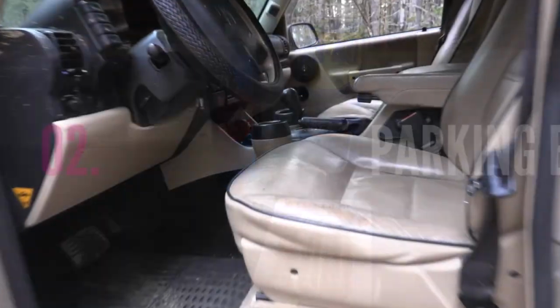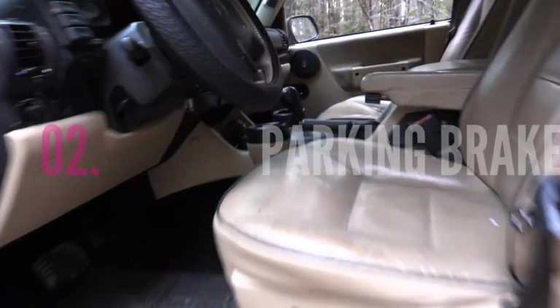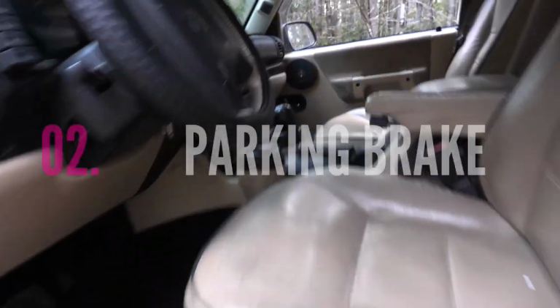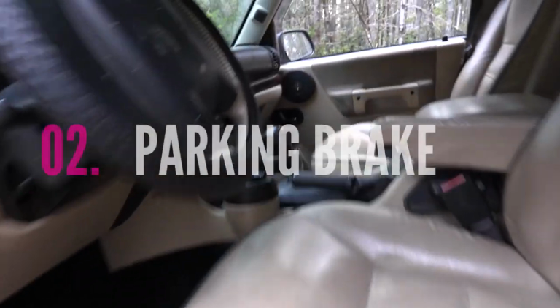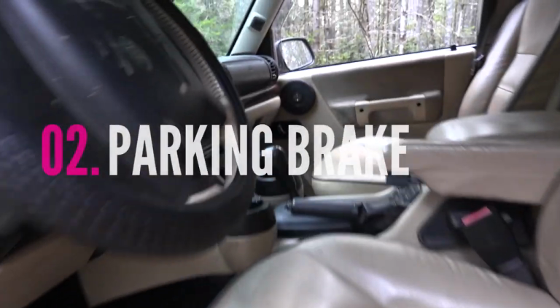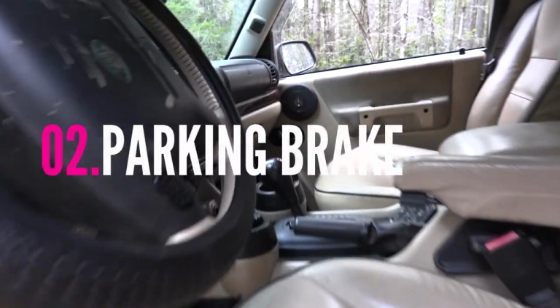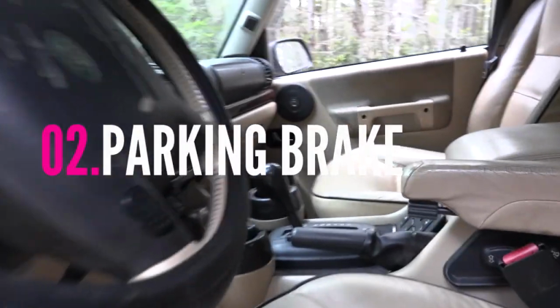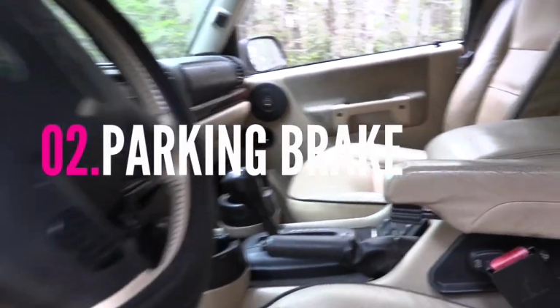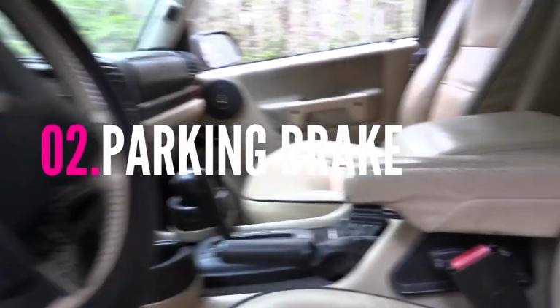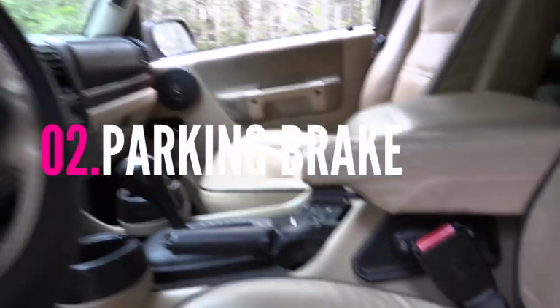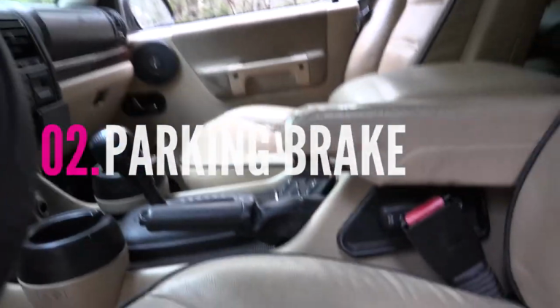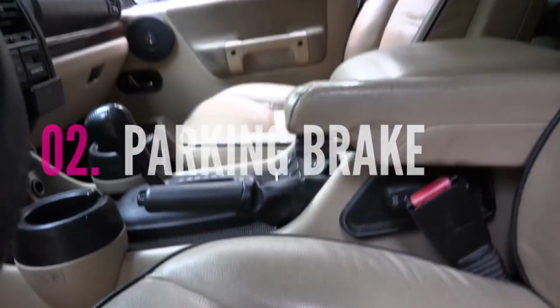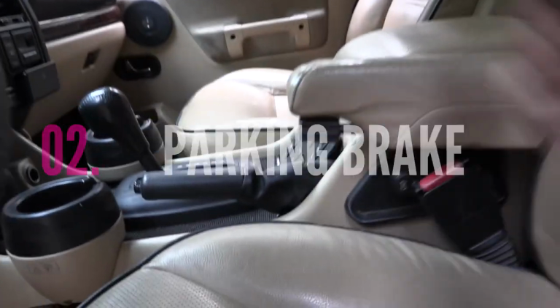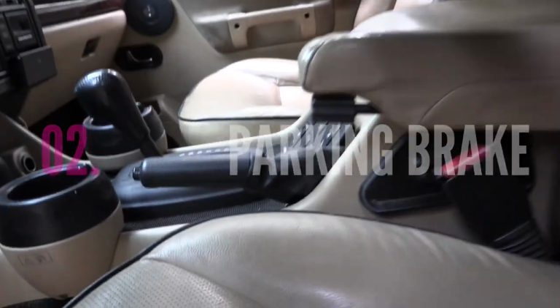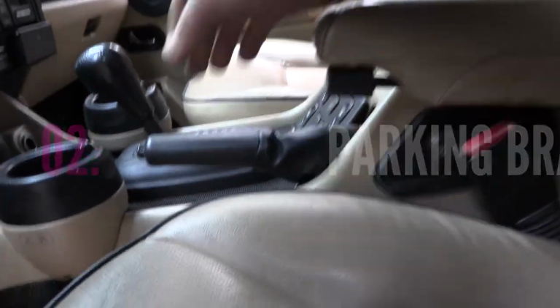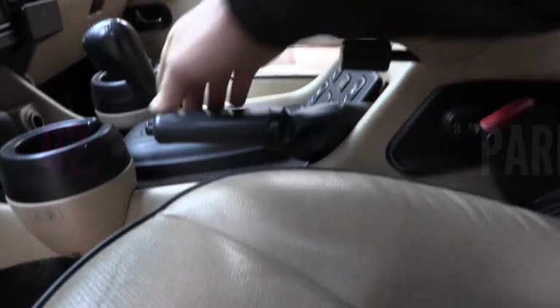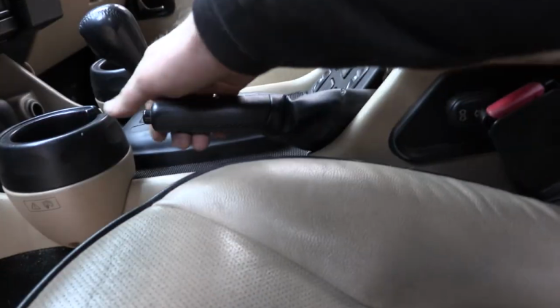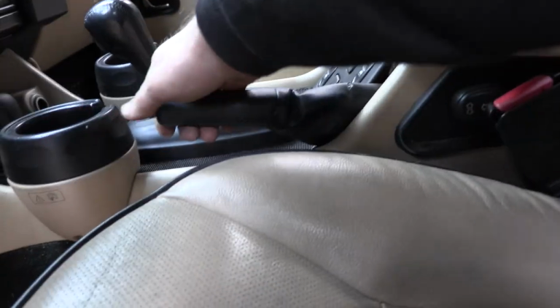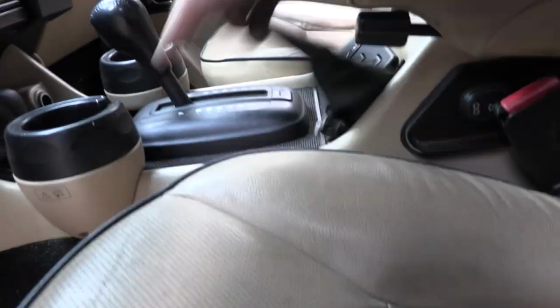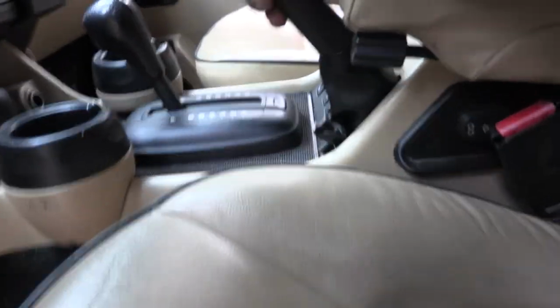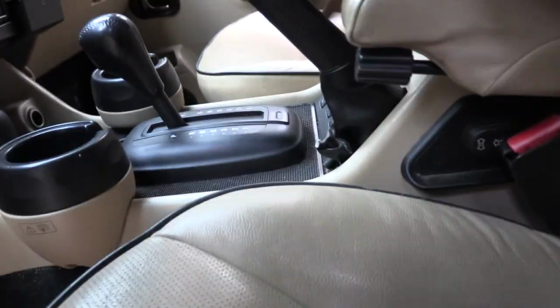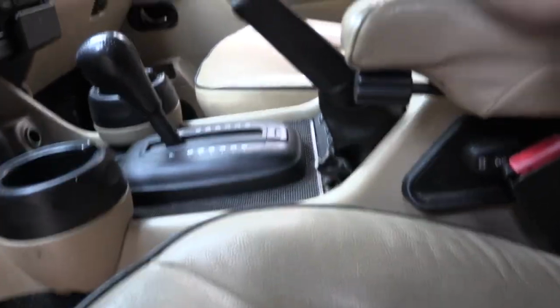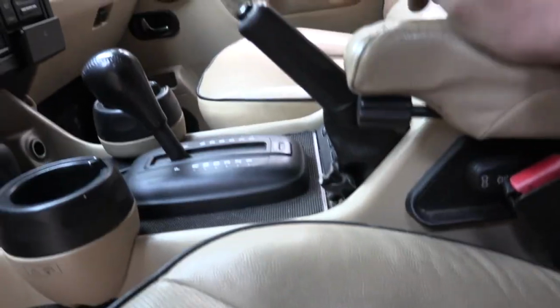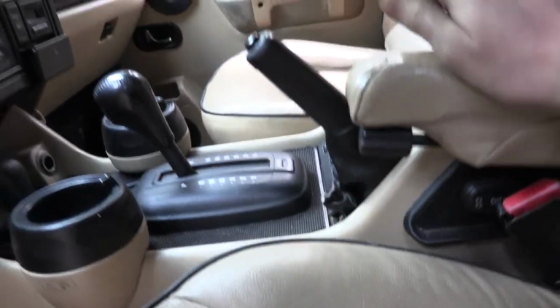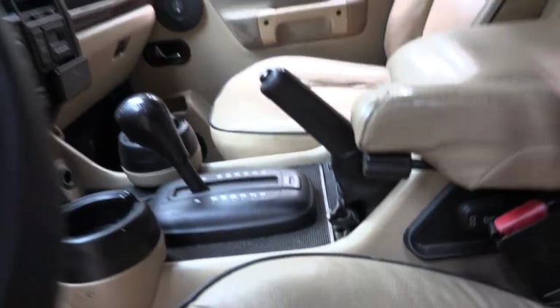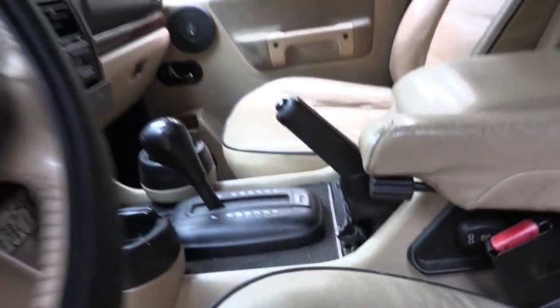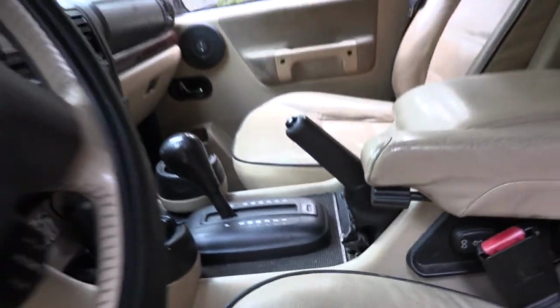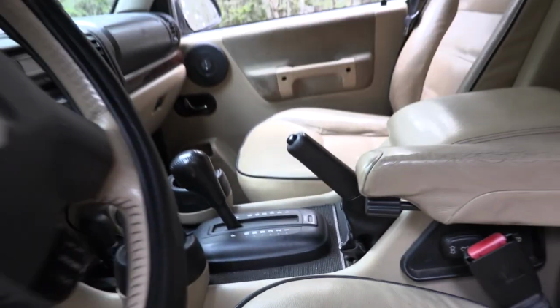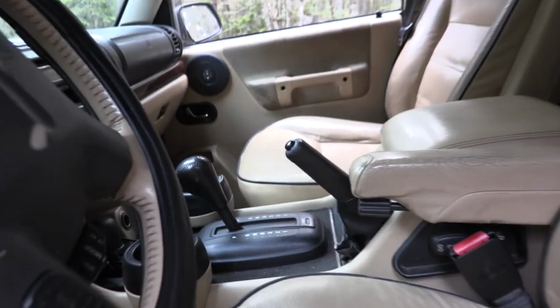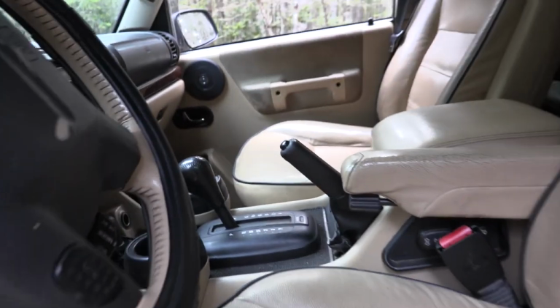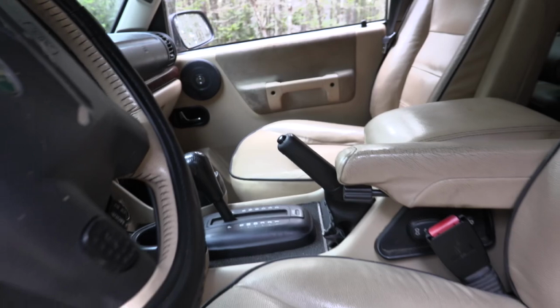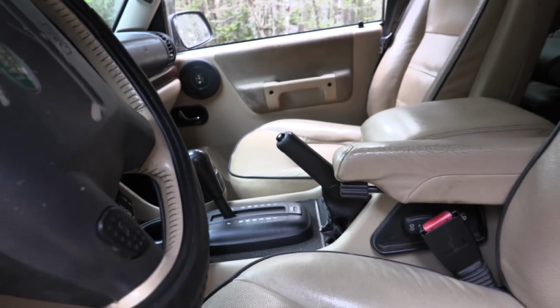The second tip is the easiest one we're going to talk about all day: put it in park and pull your parking brake.